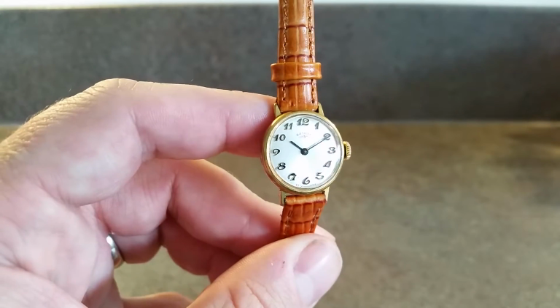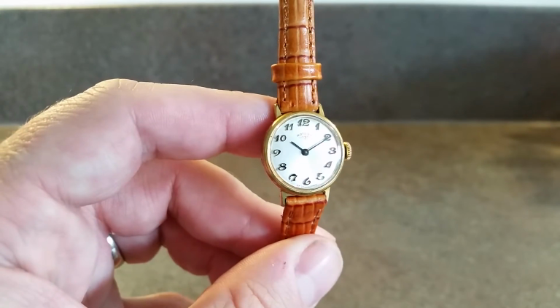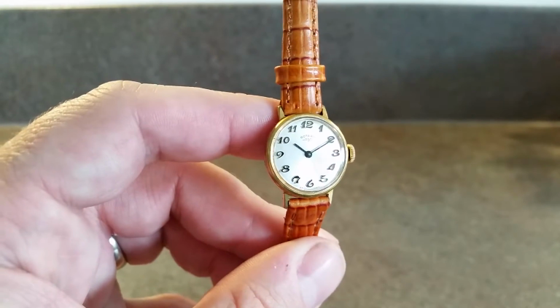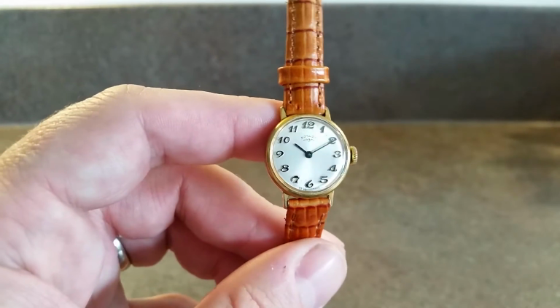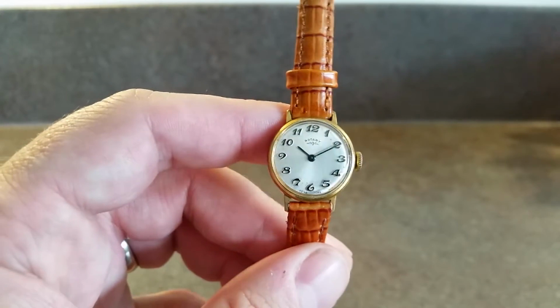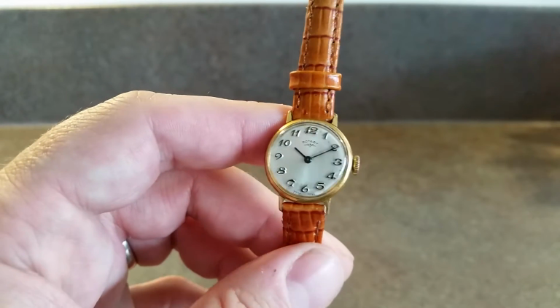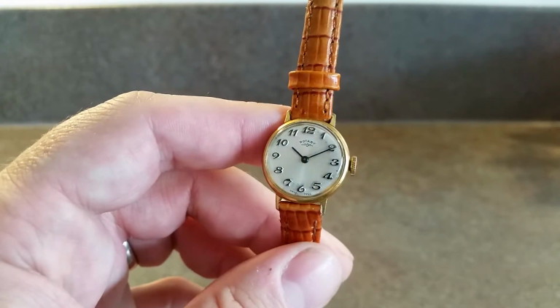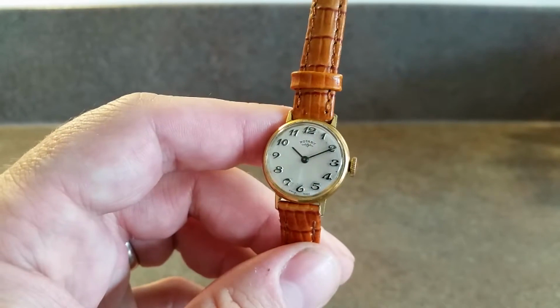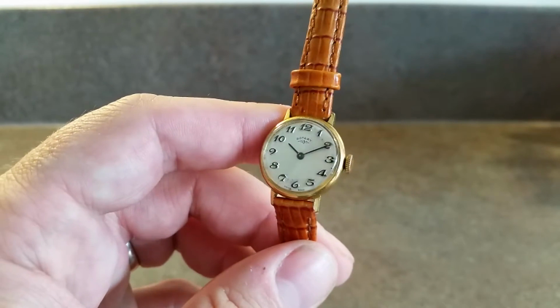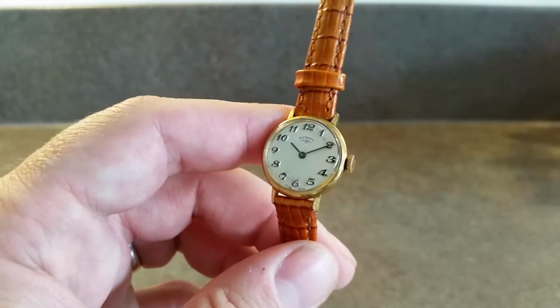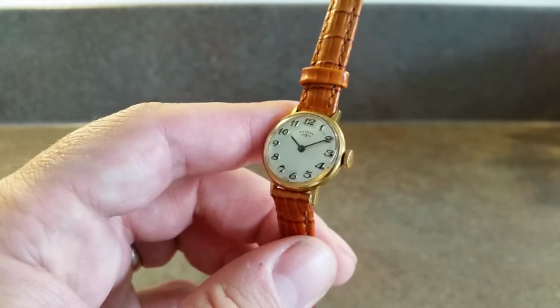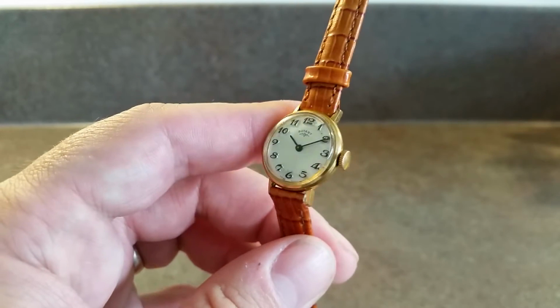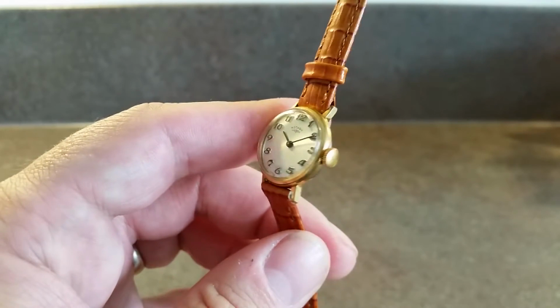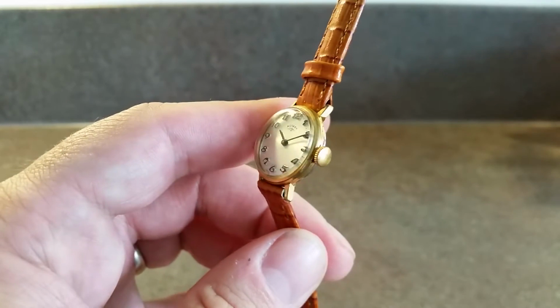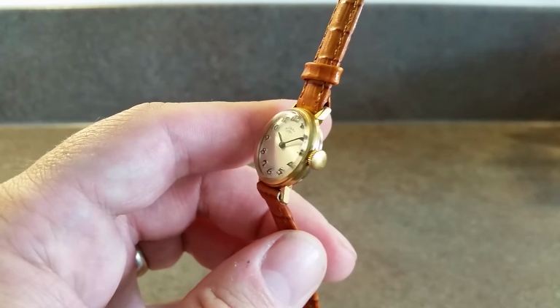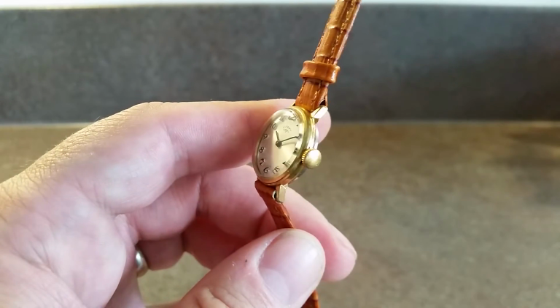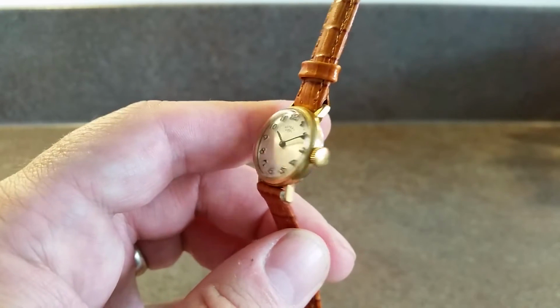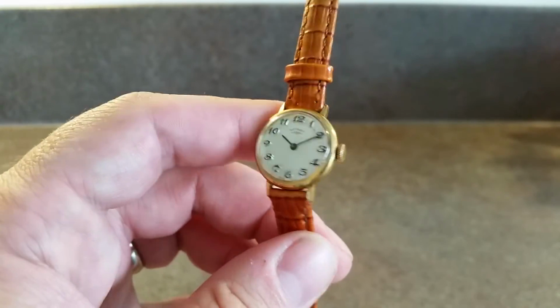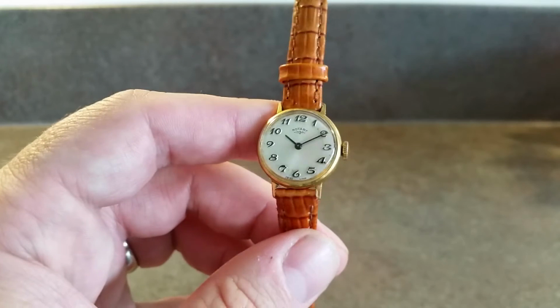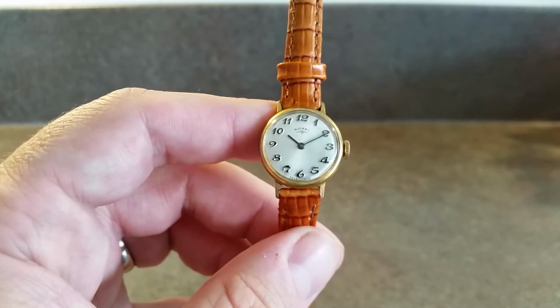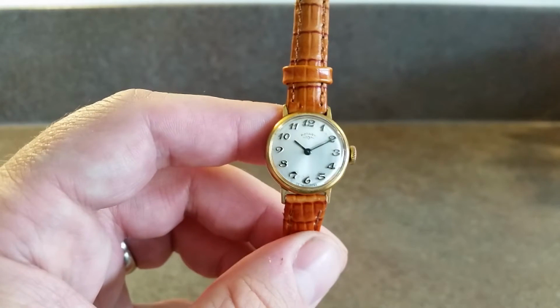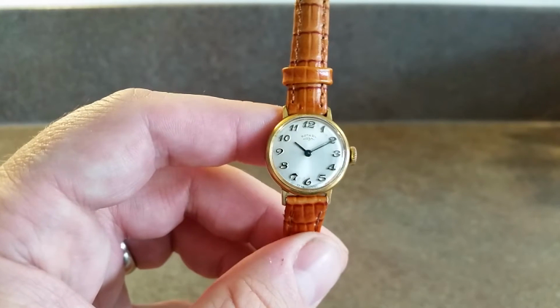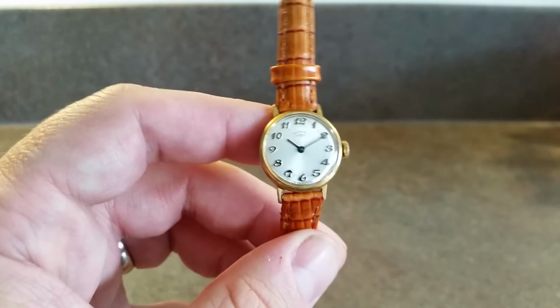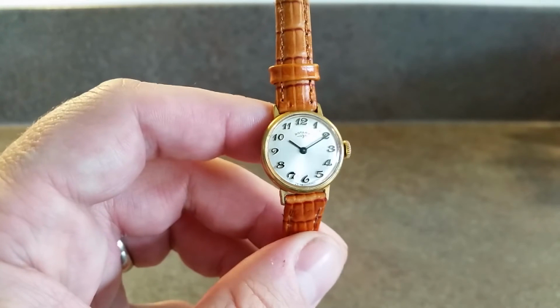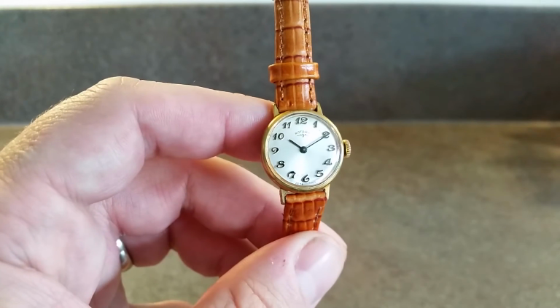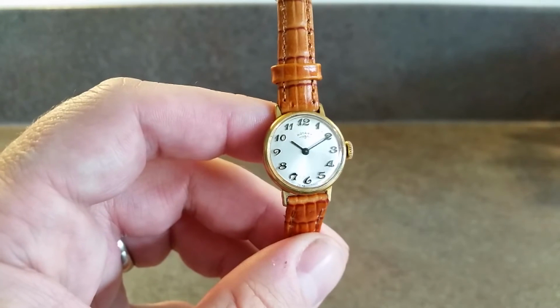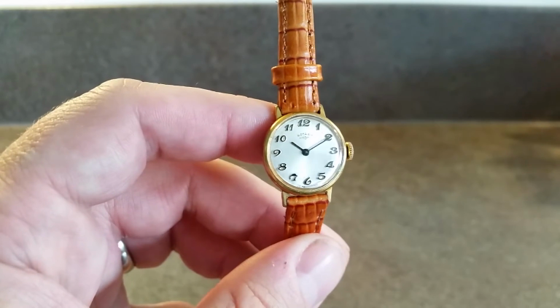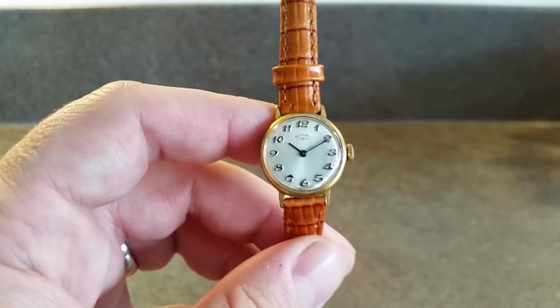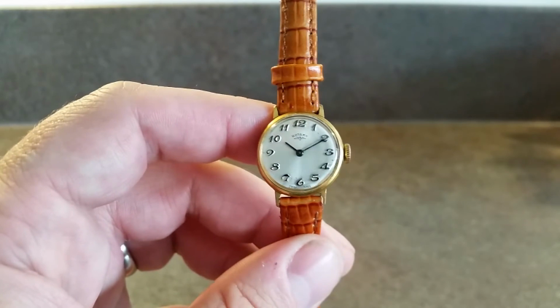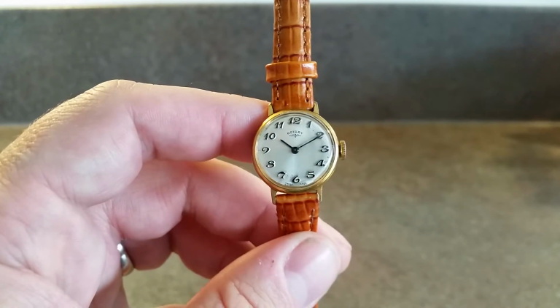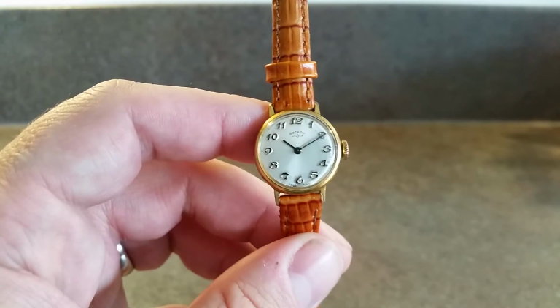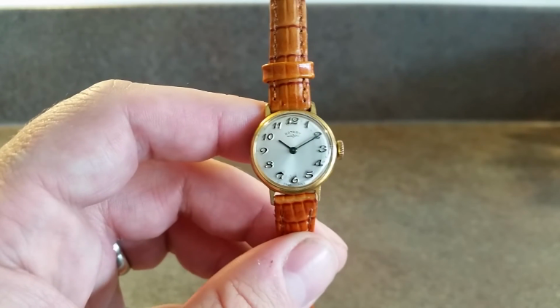It's not the highest quality vintage watch, but it's not the most expensive either.